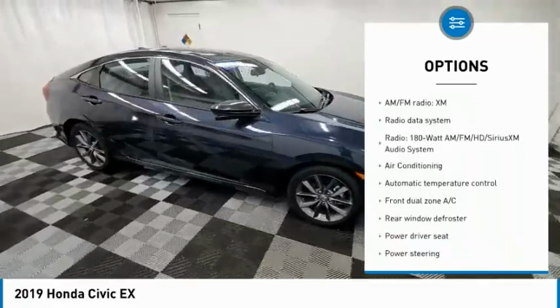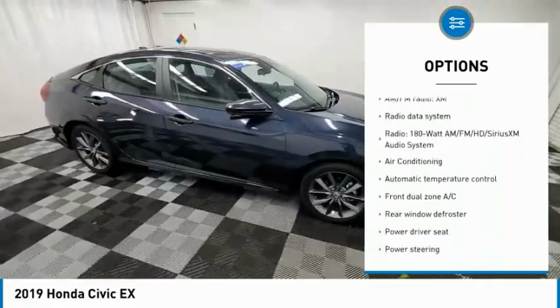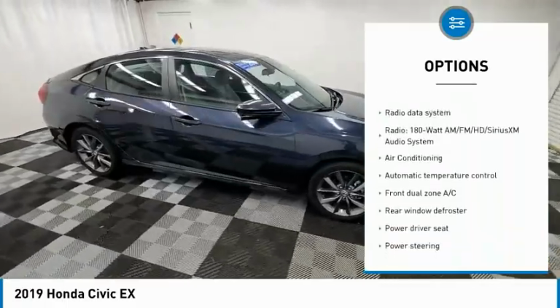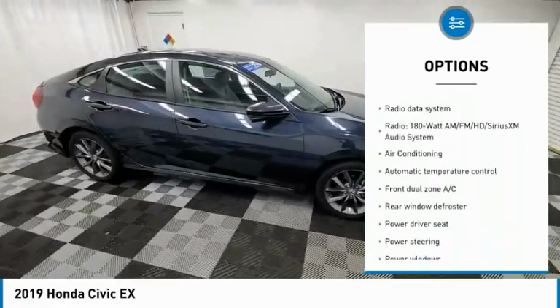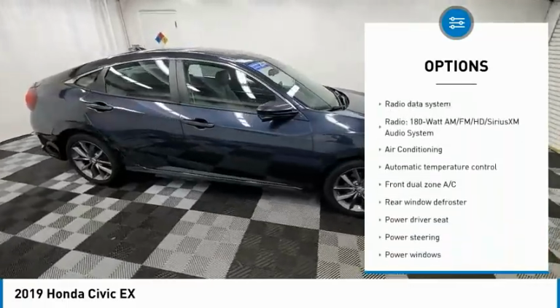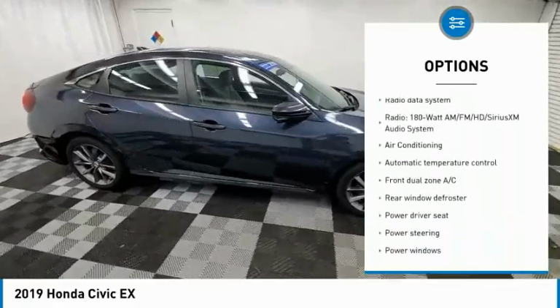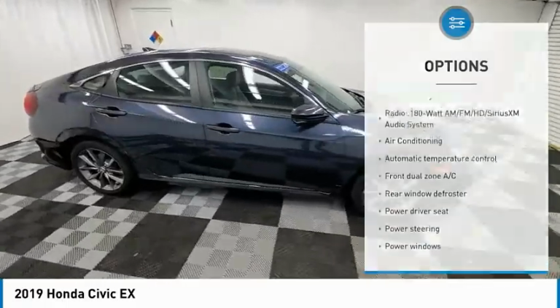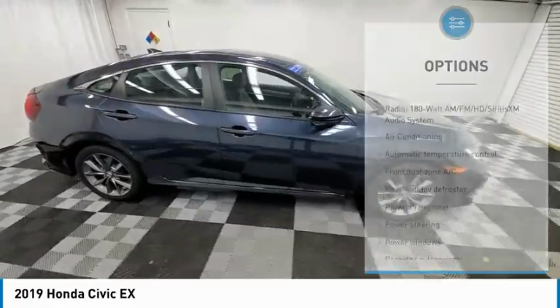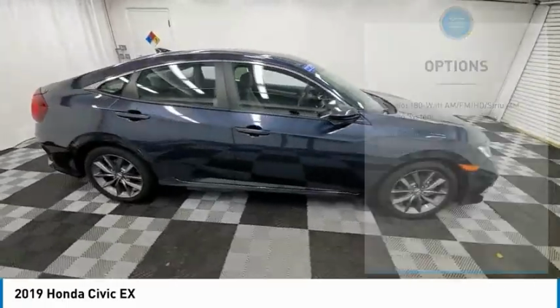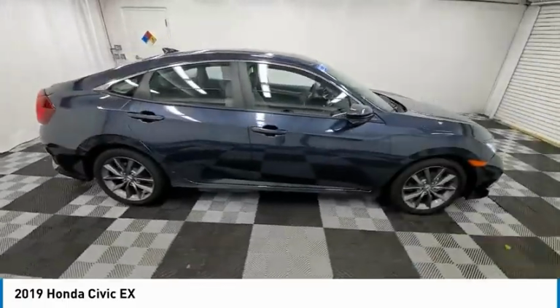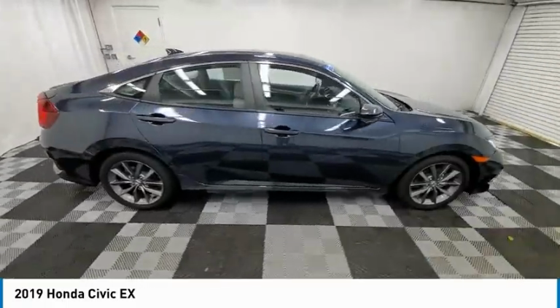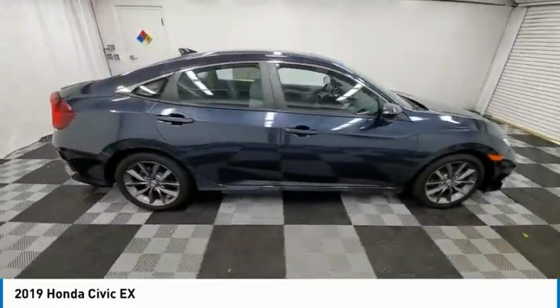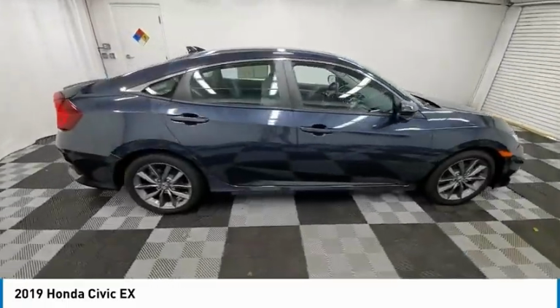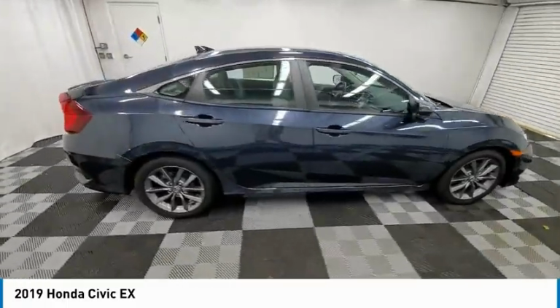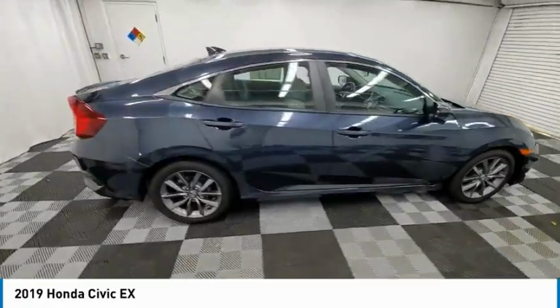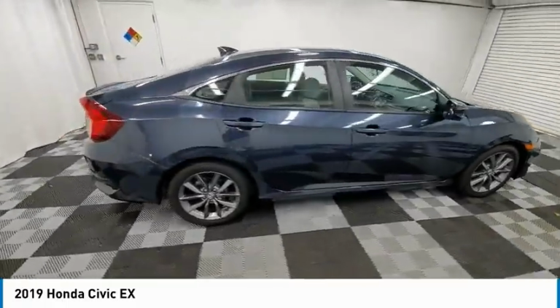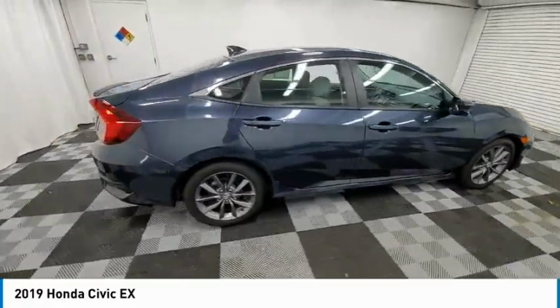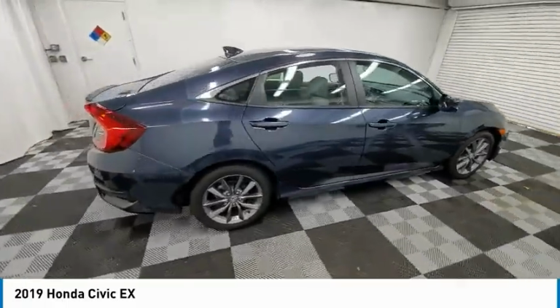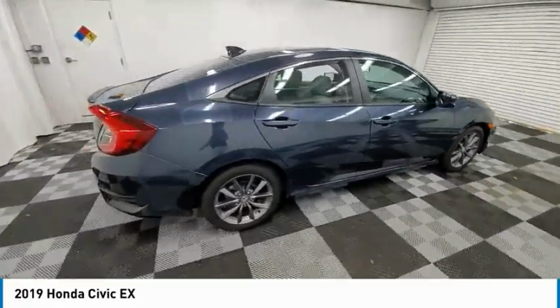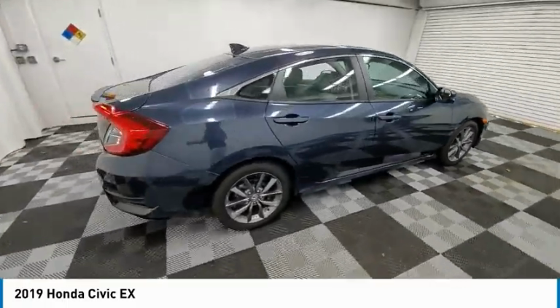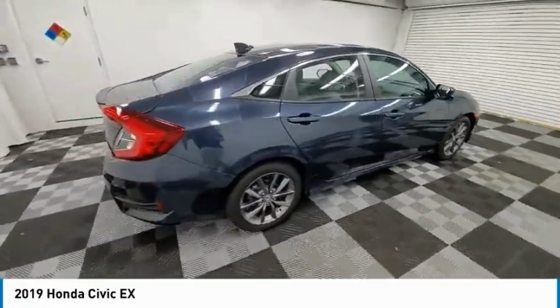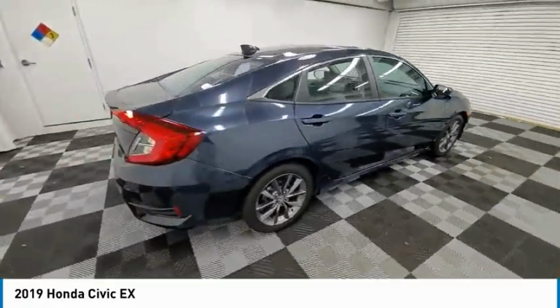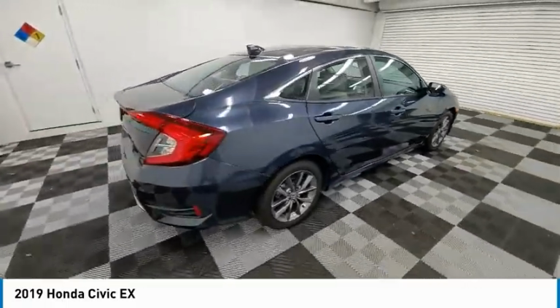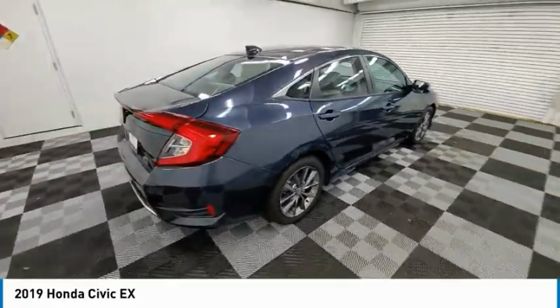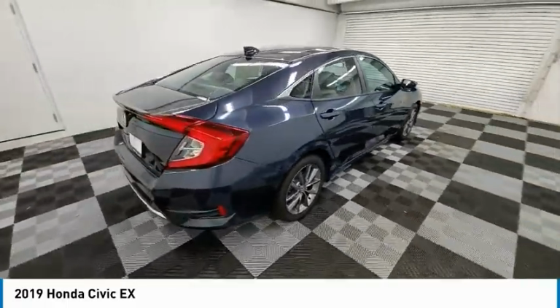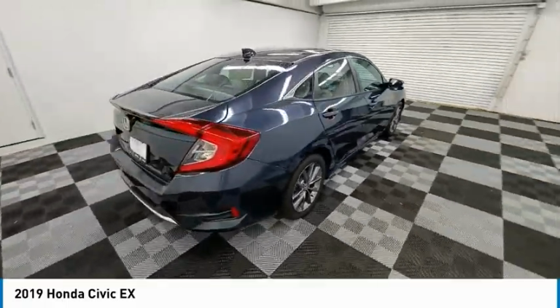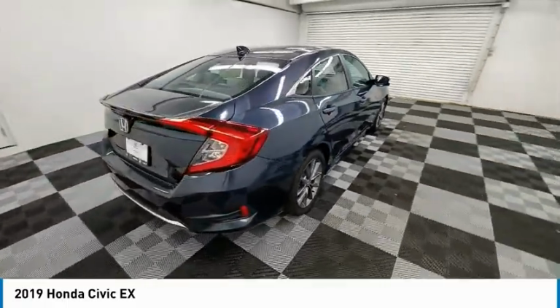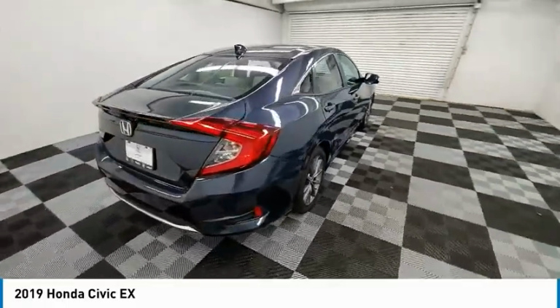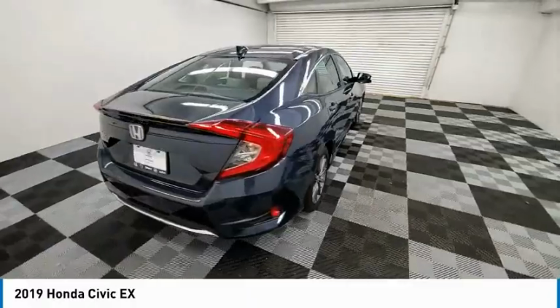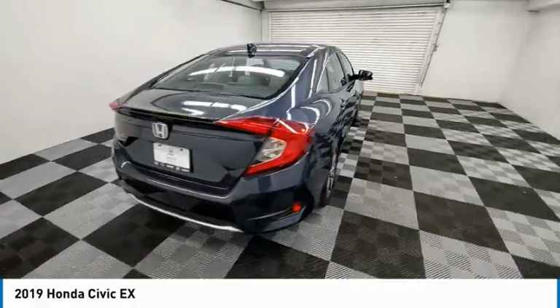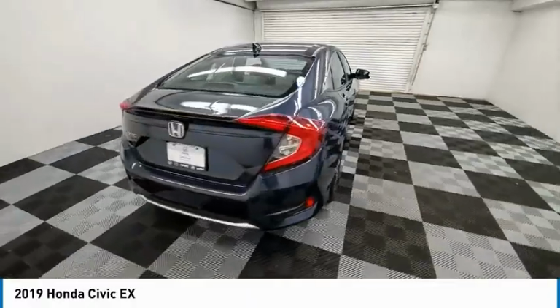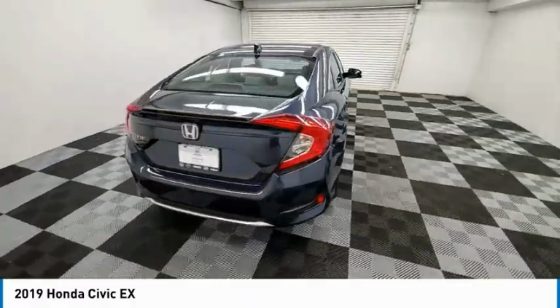Power moonroof, four-wheel disc brakes, speed control, and rear window defroster.